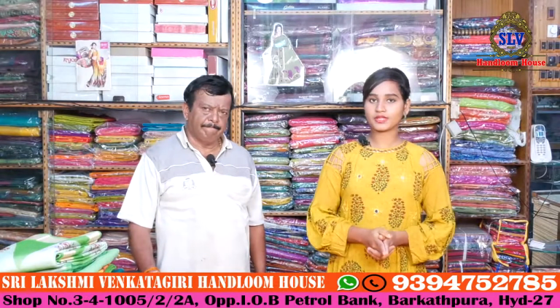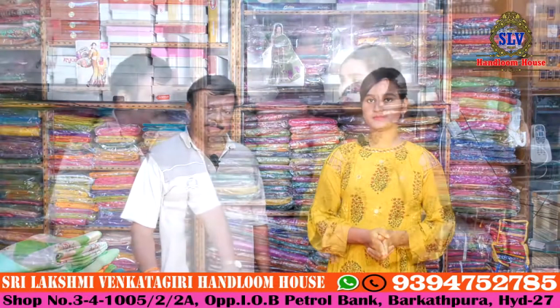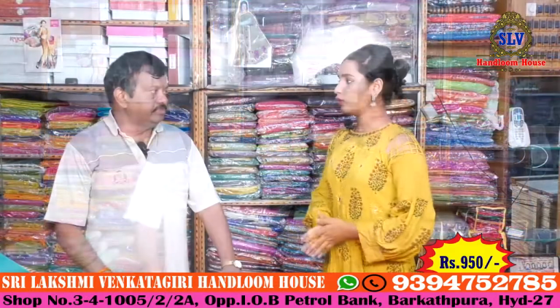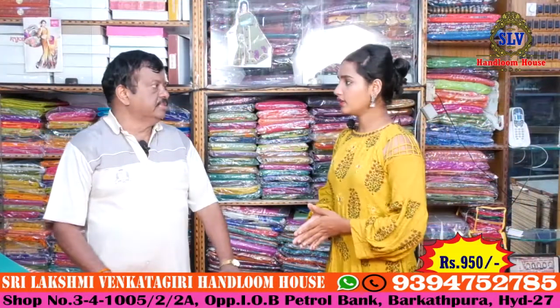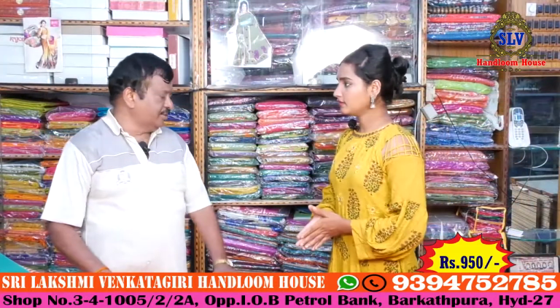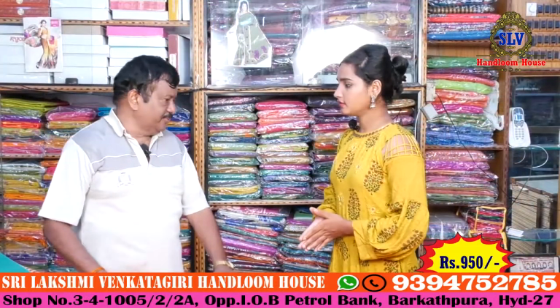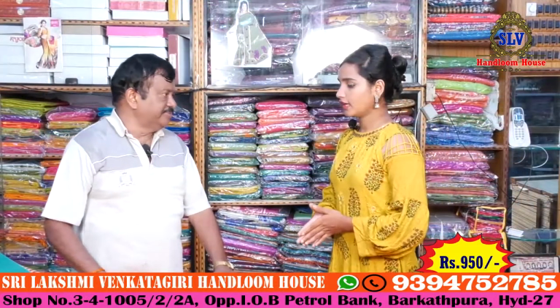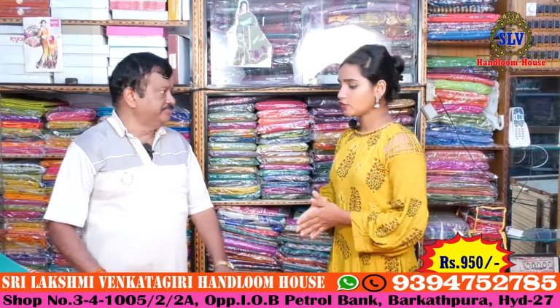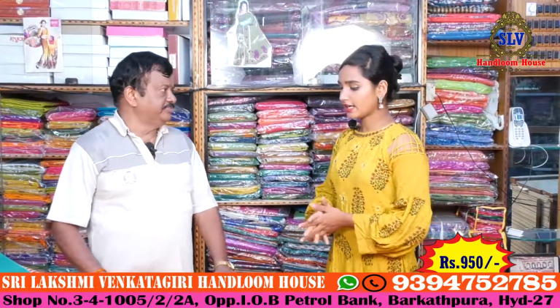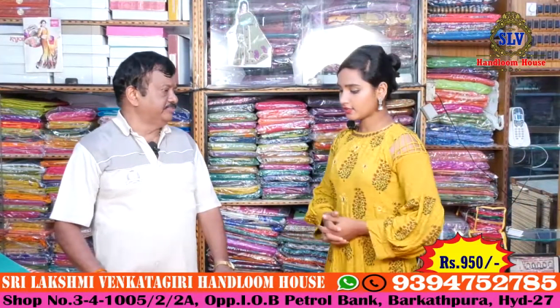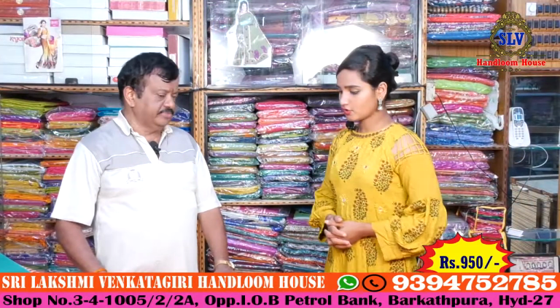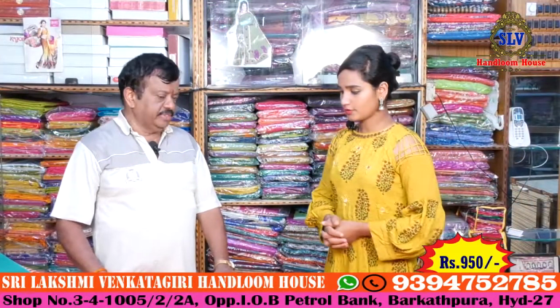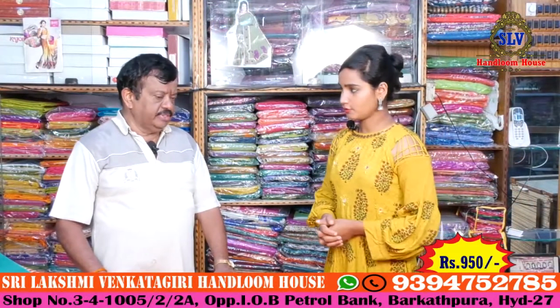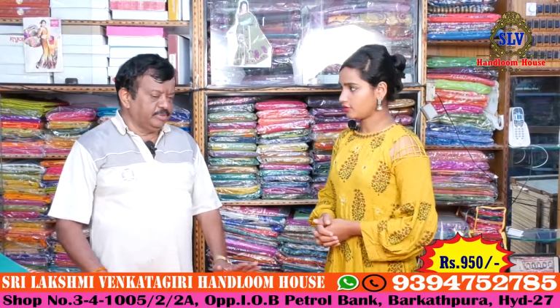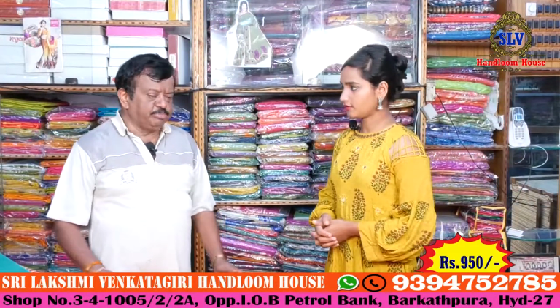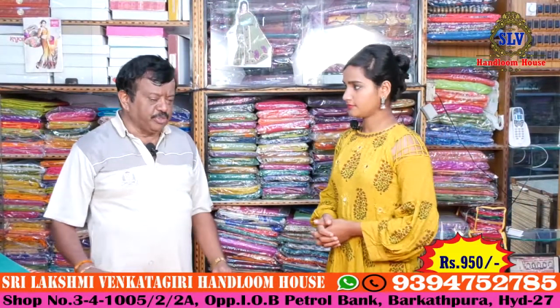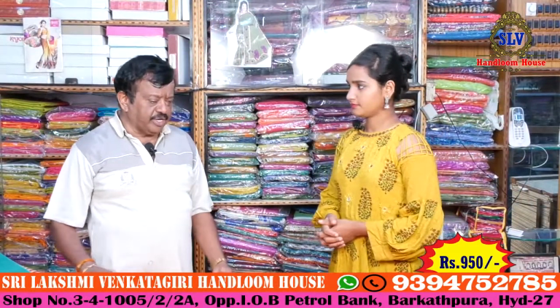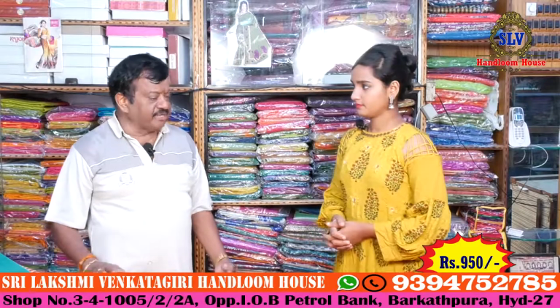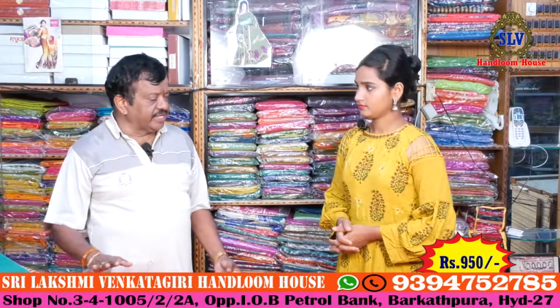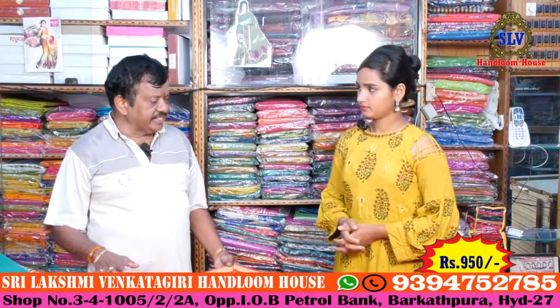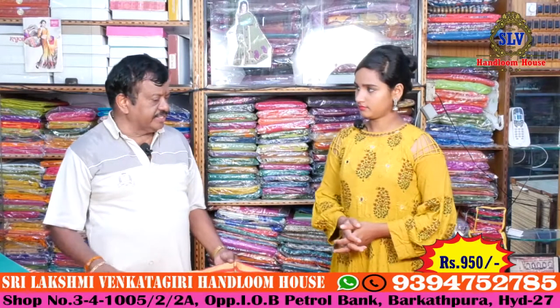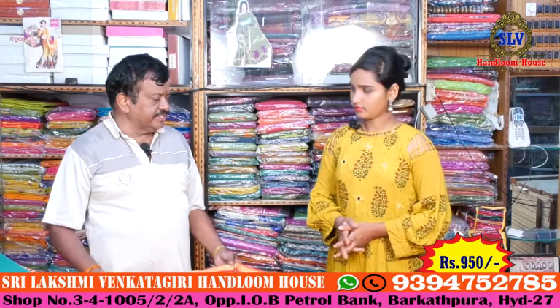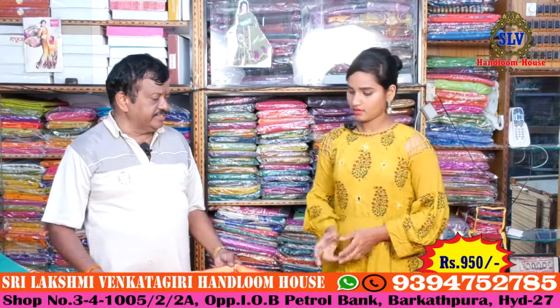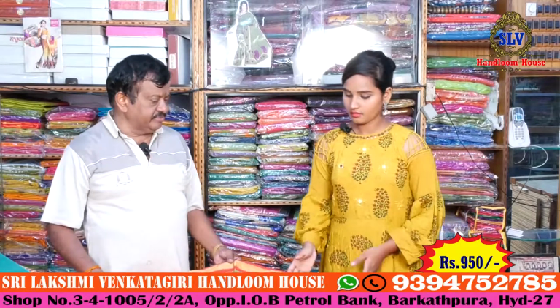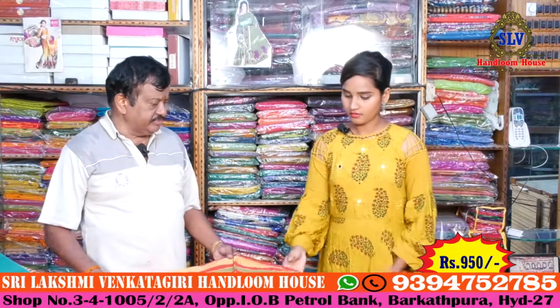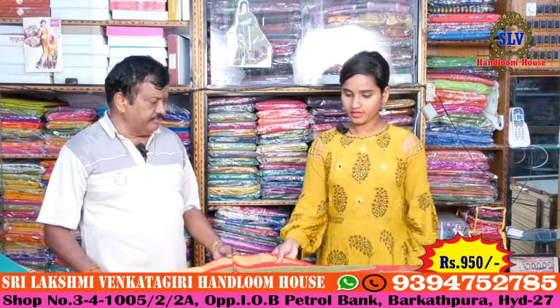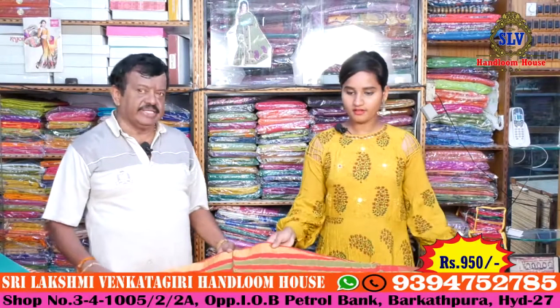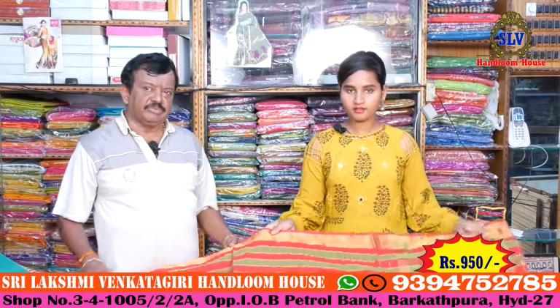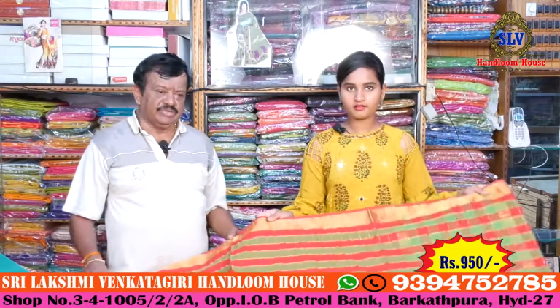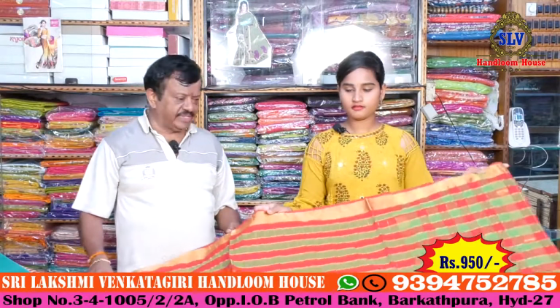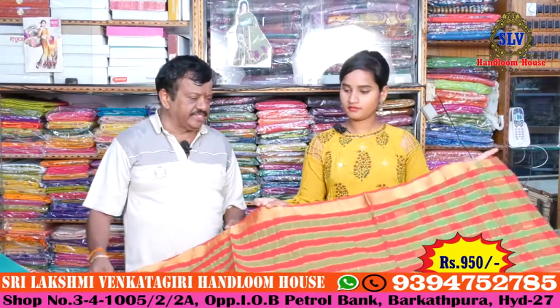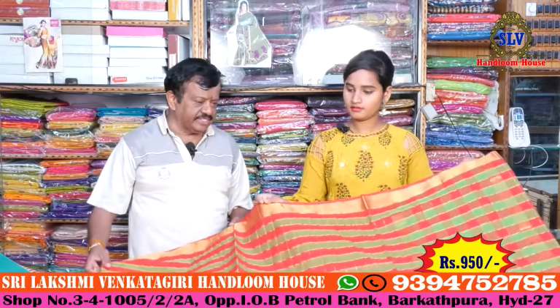Hello. What's your collection? We have pure cotton and we have a fancy one.